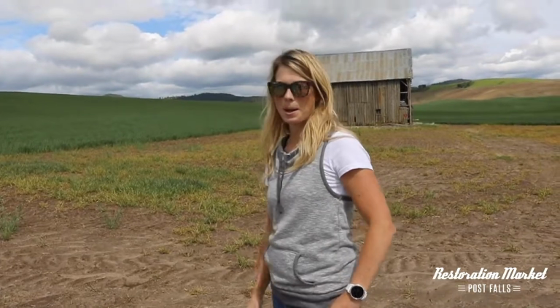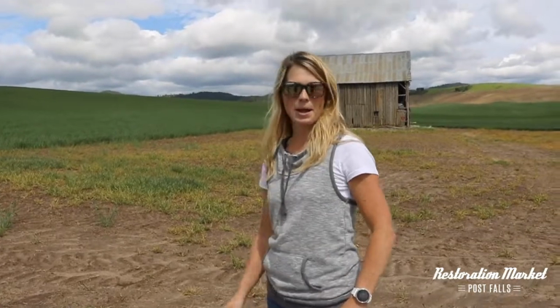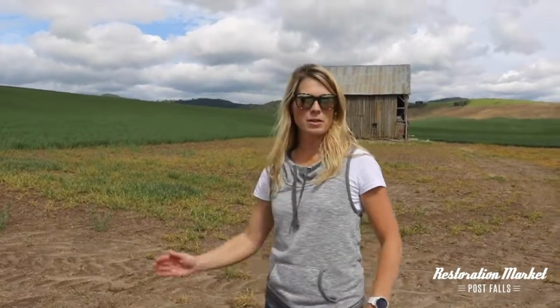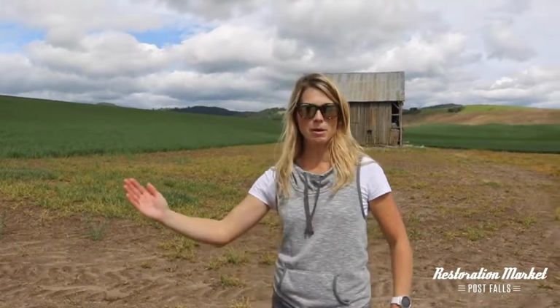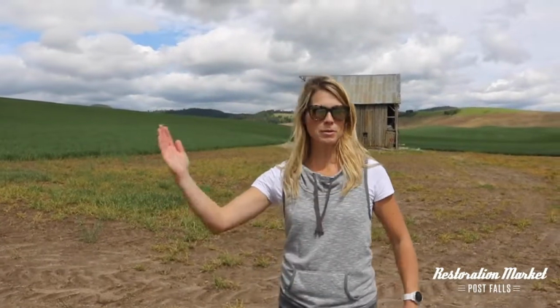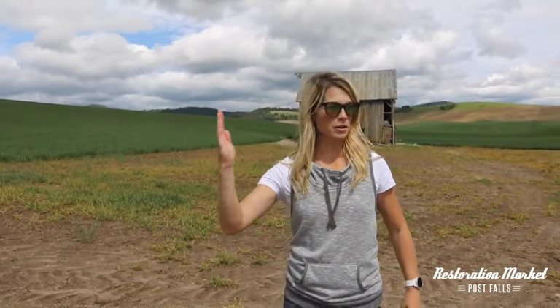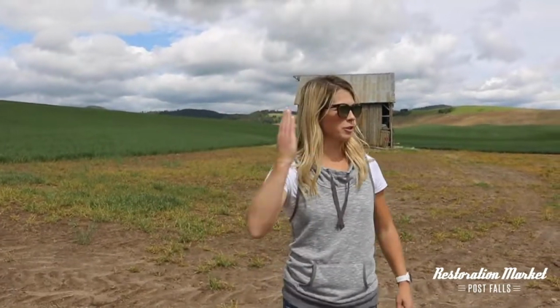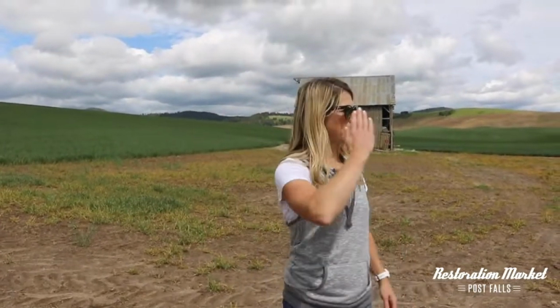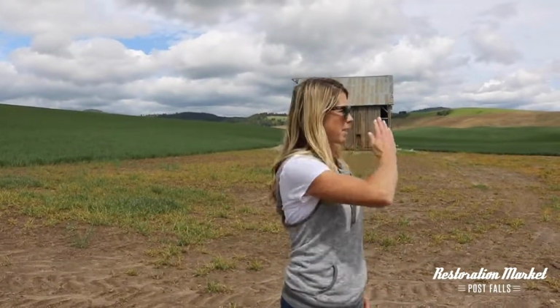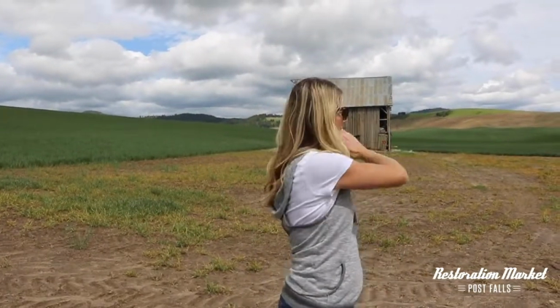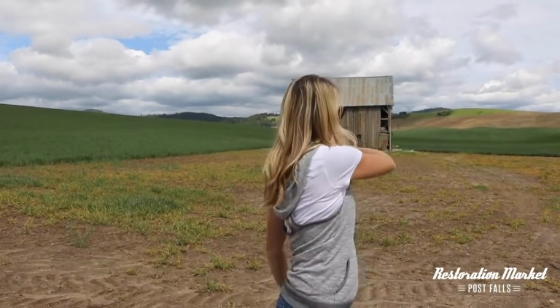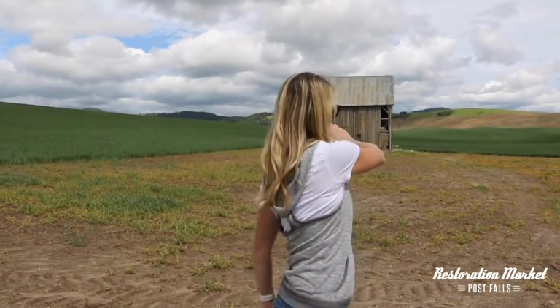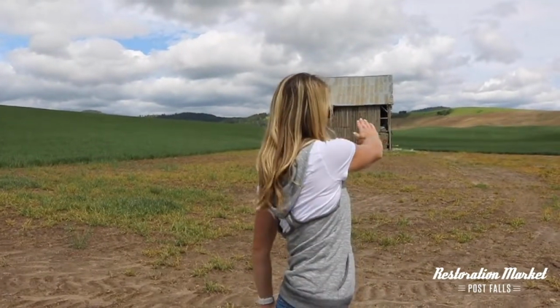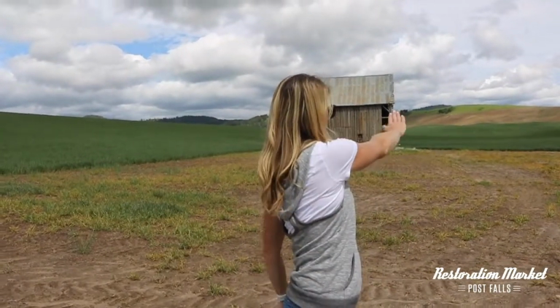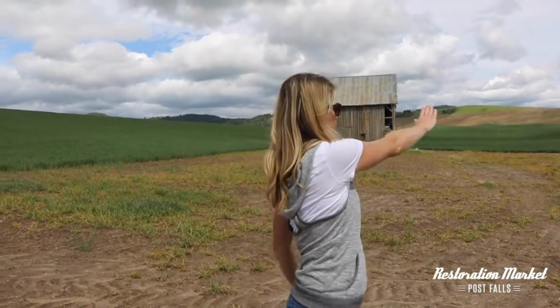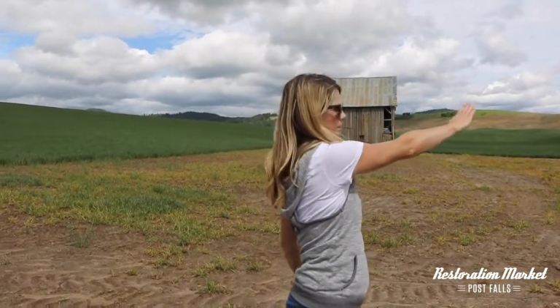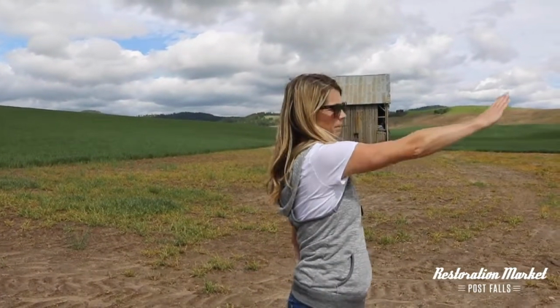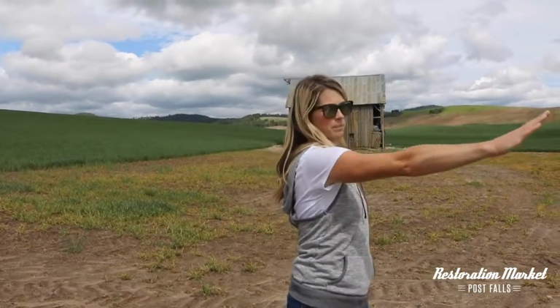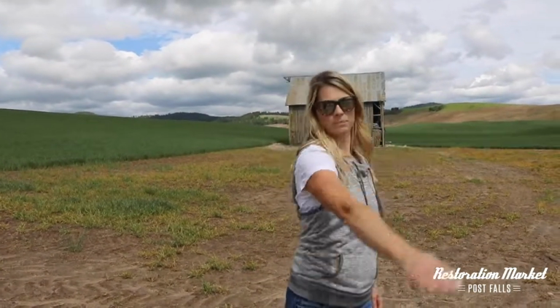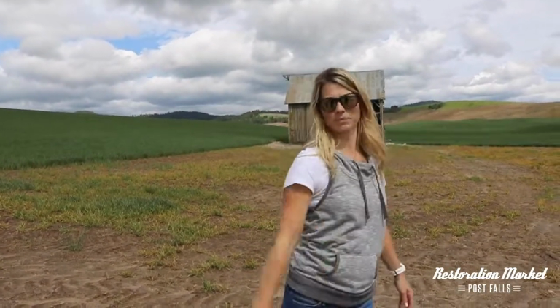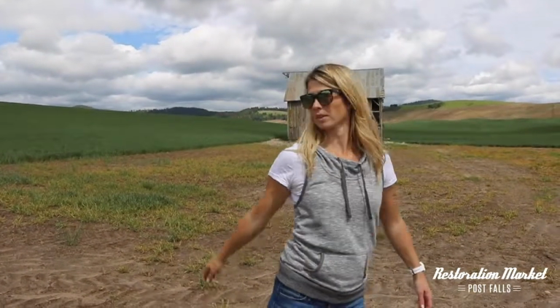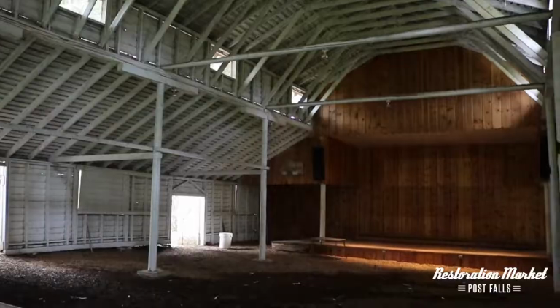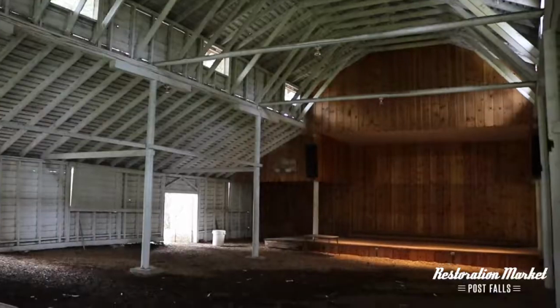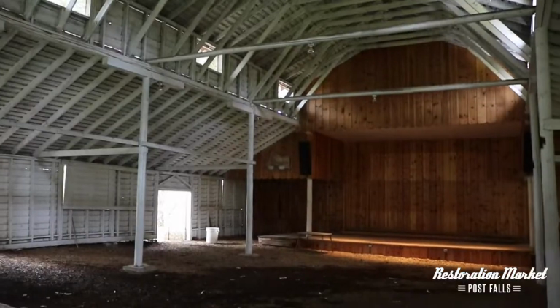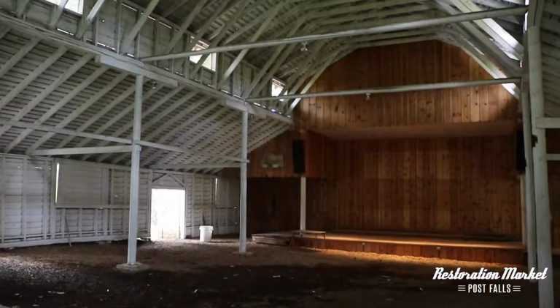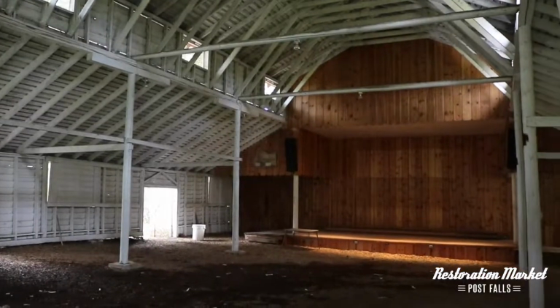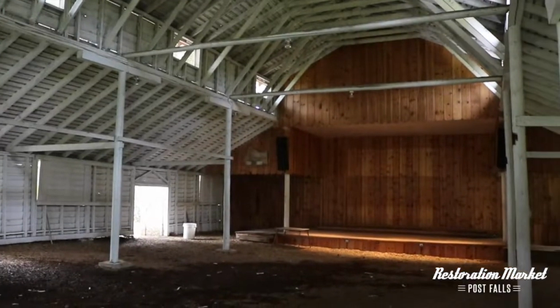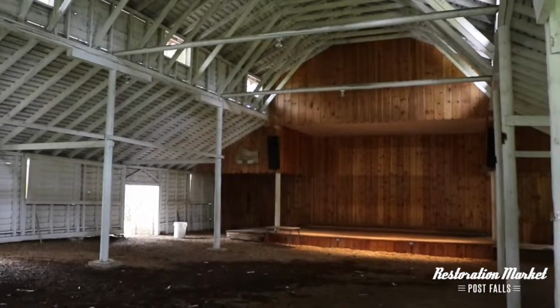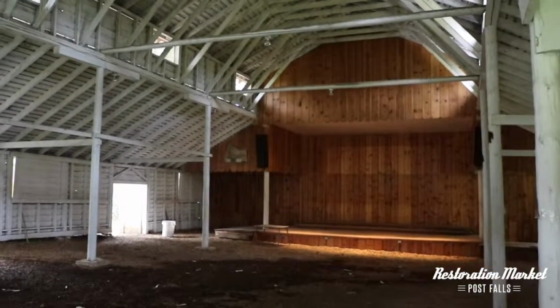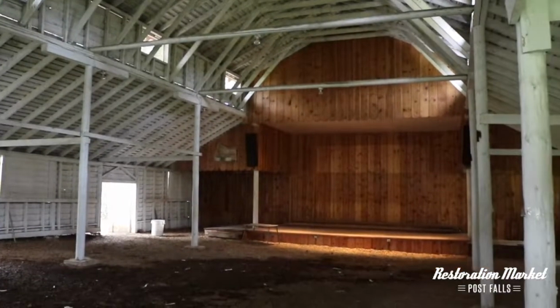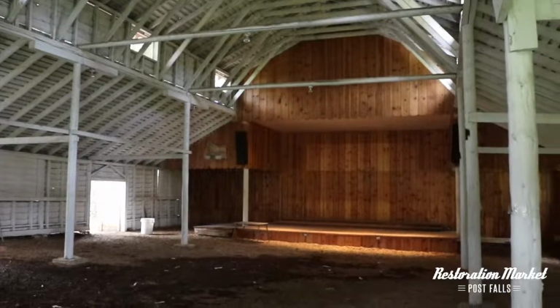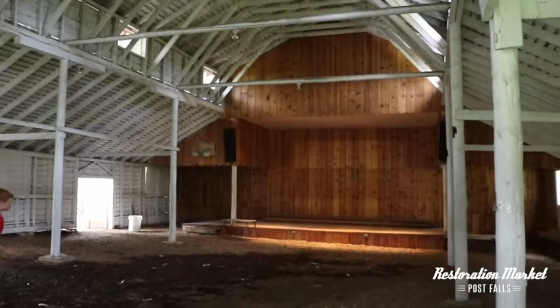Maybe you could just pan that way. Awesome how they repurposed this barn.